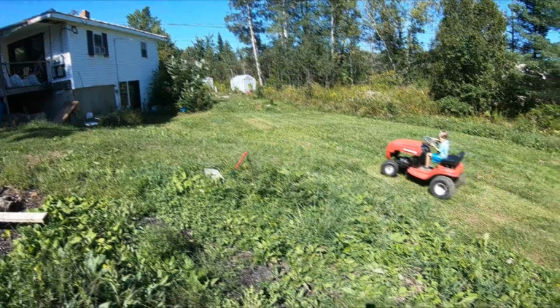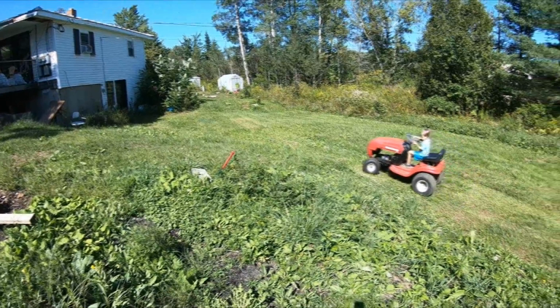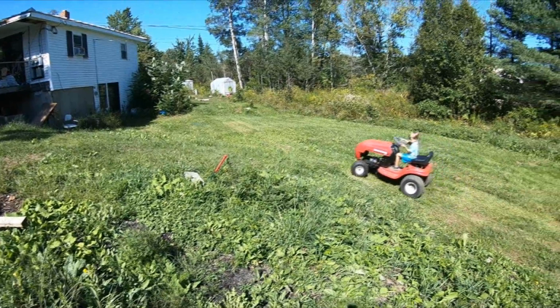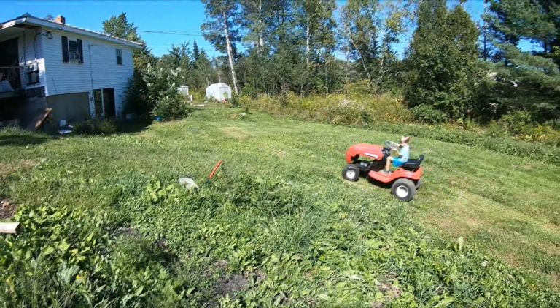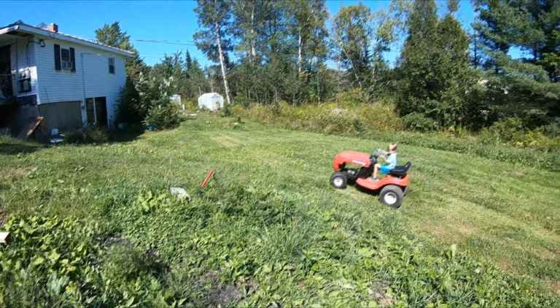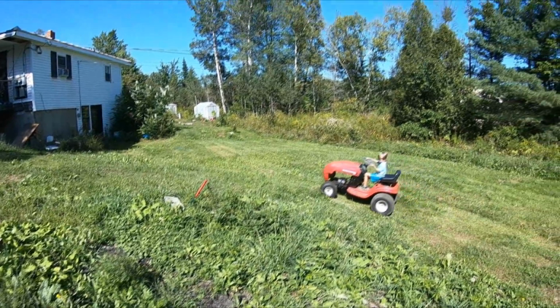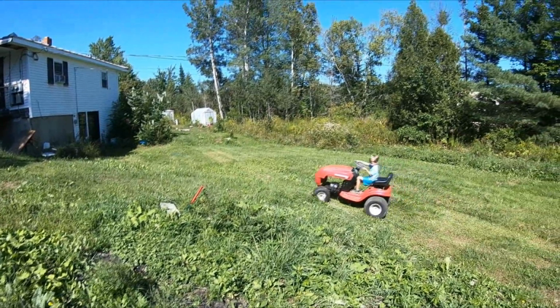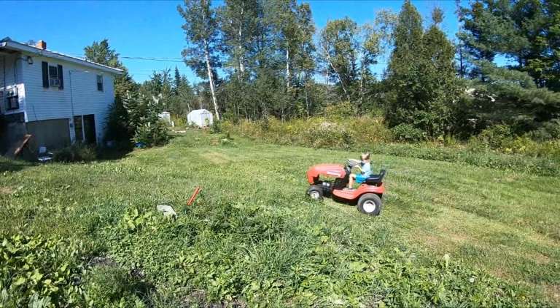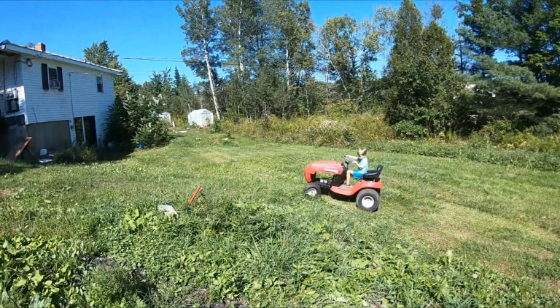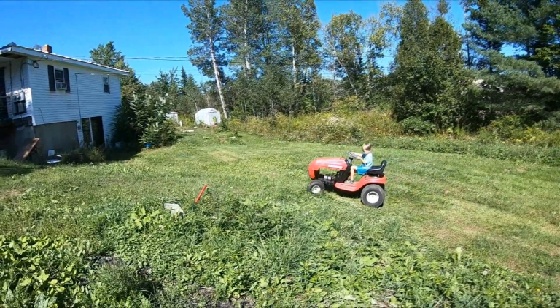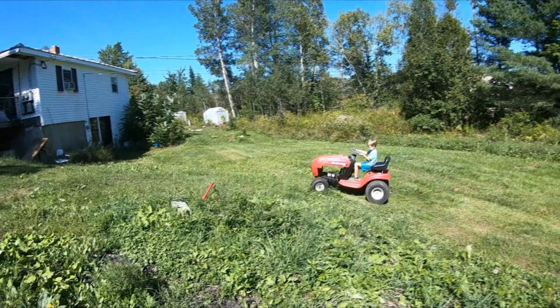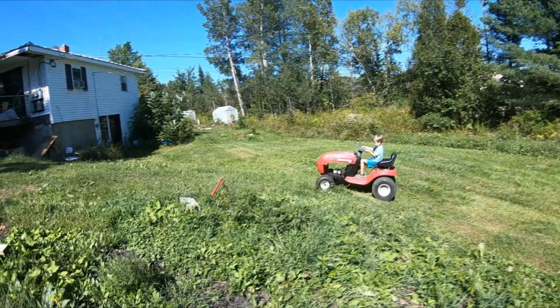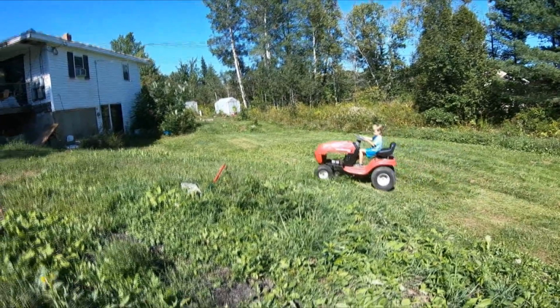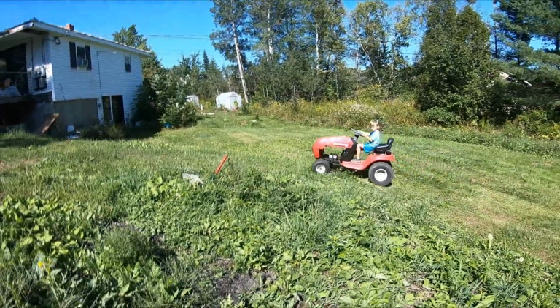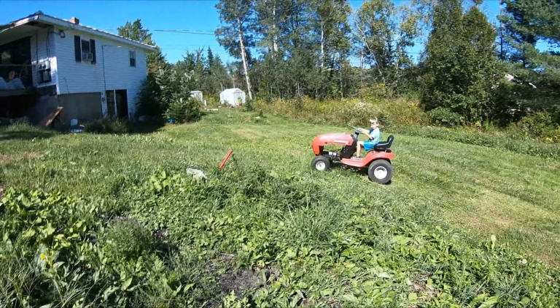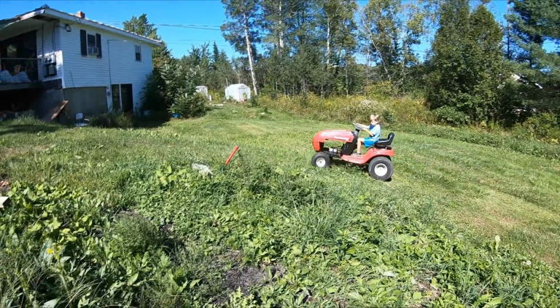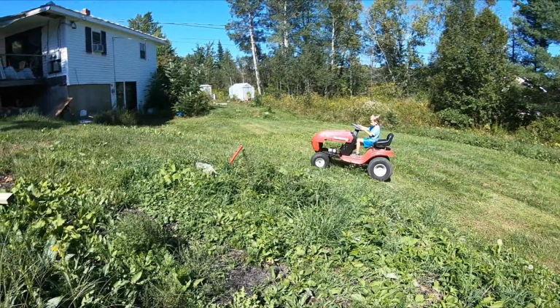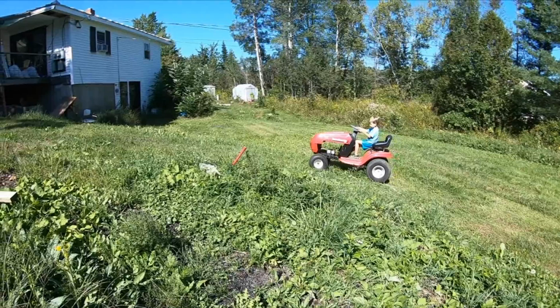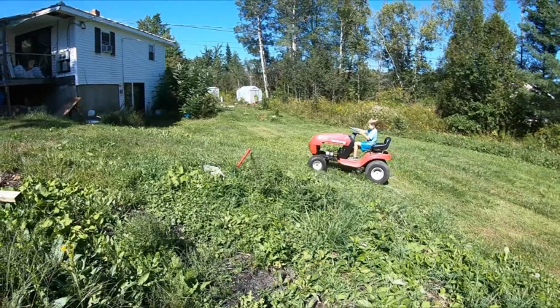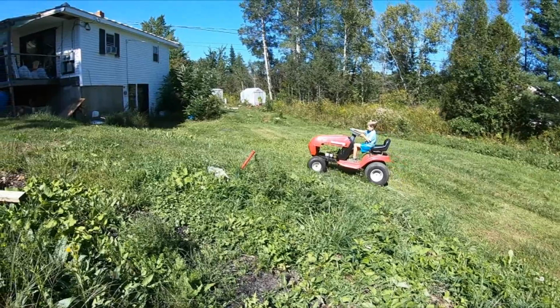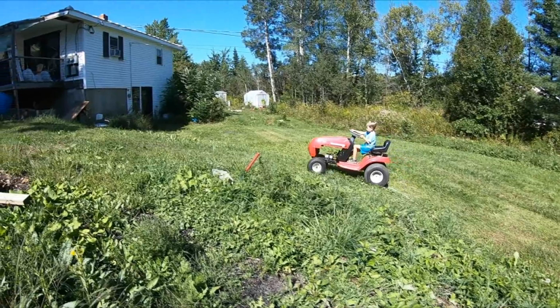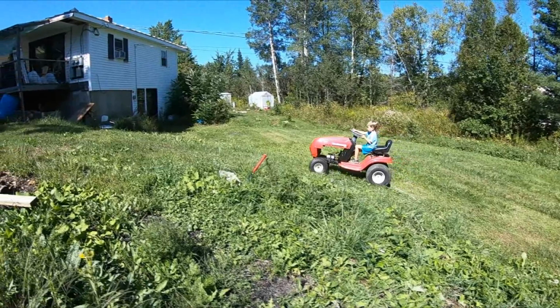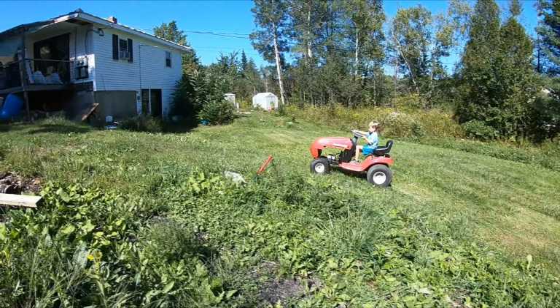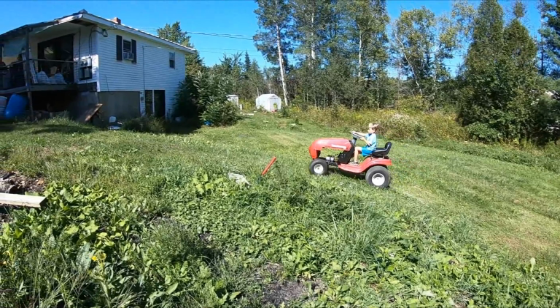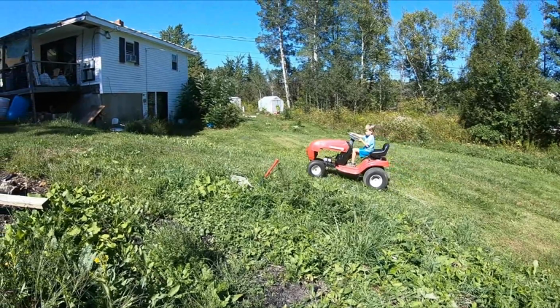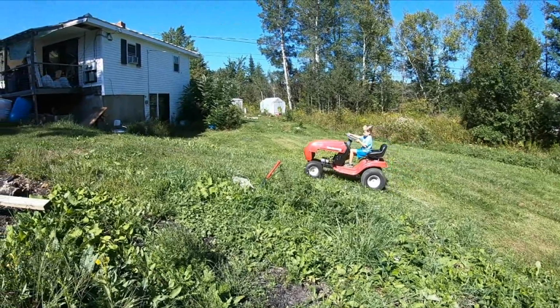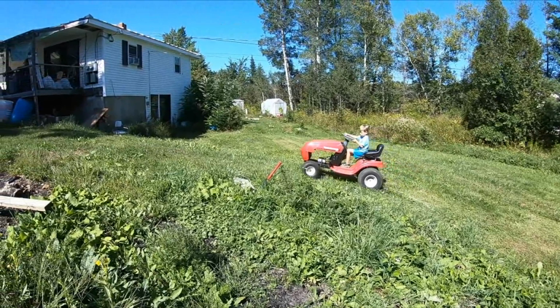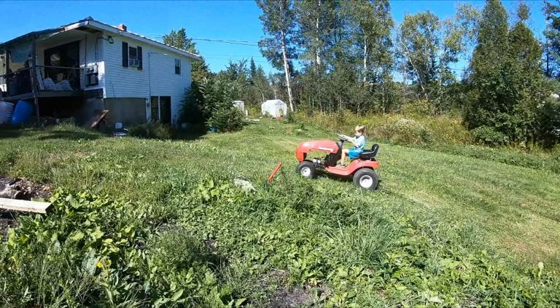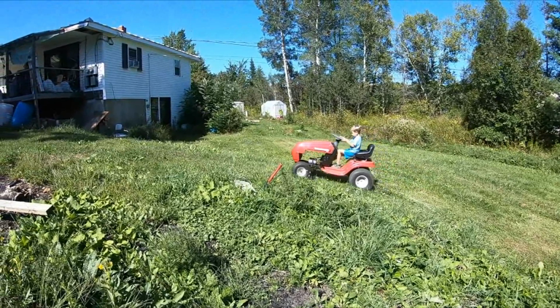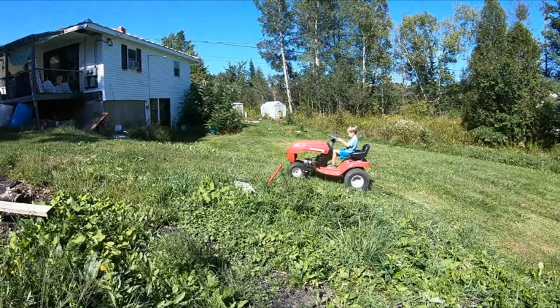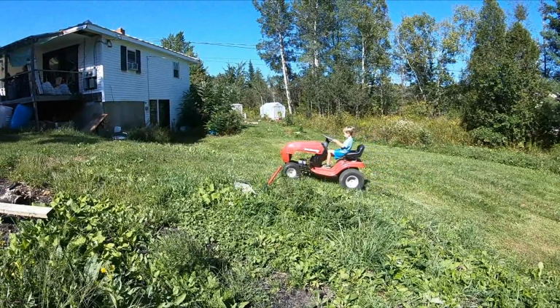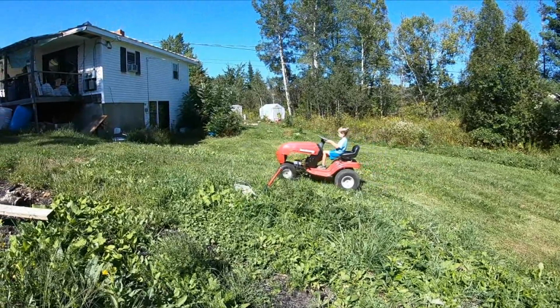Hi, so this is the extreme hill that we tend to go and test power wheels on, because it tends to kill most of them.